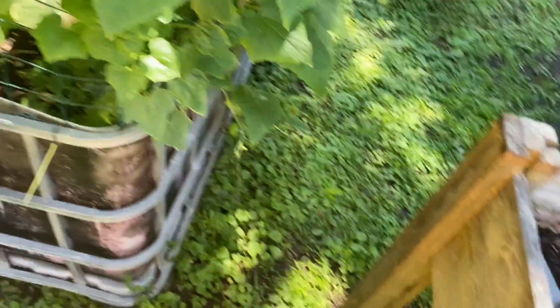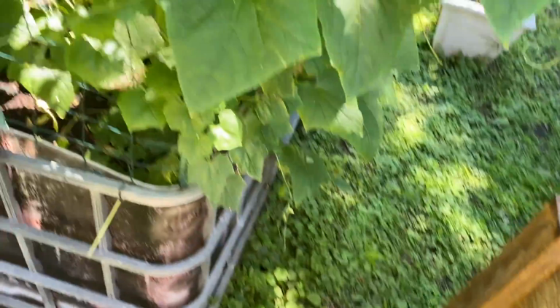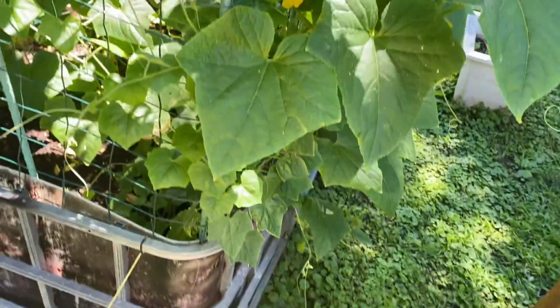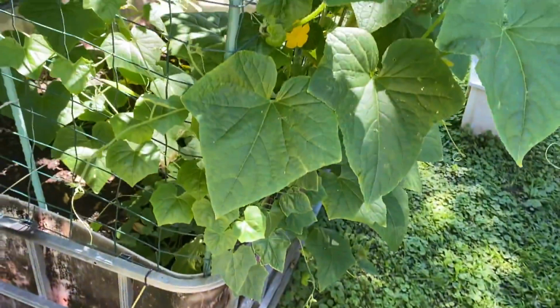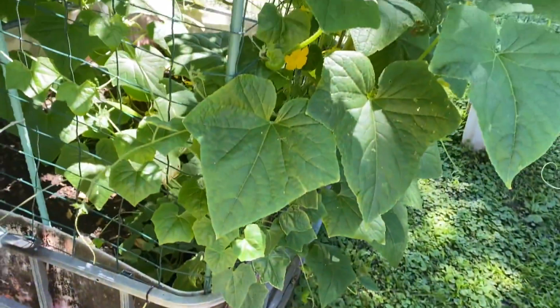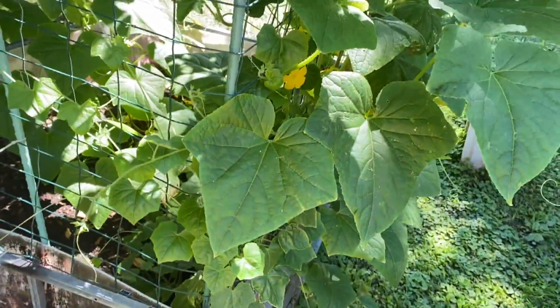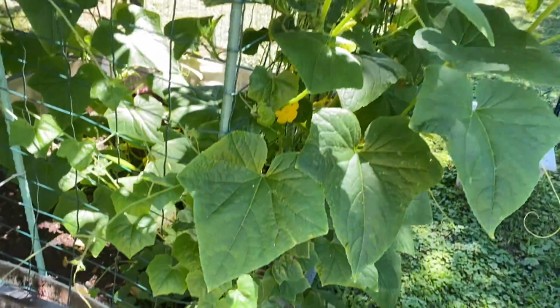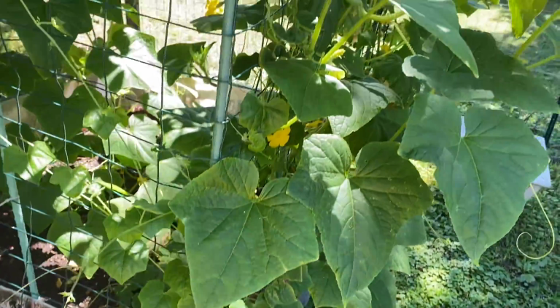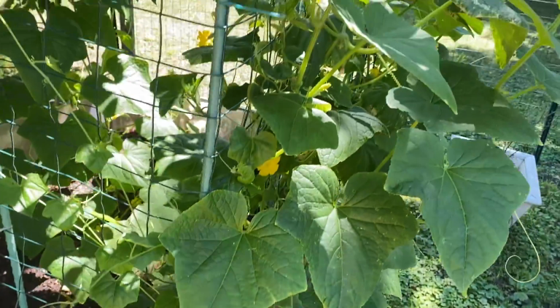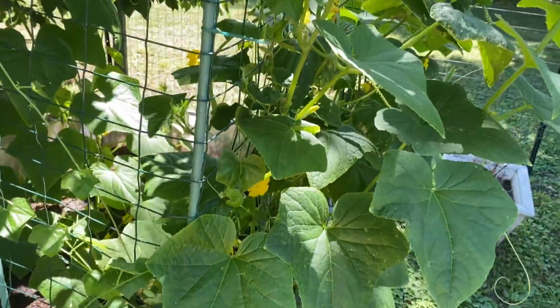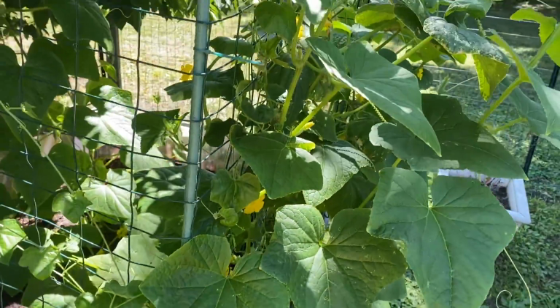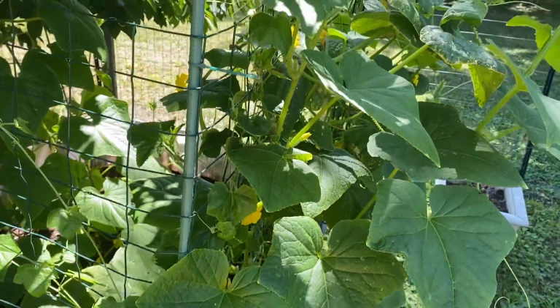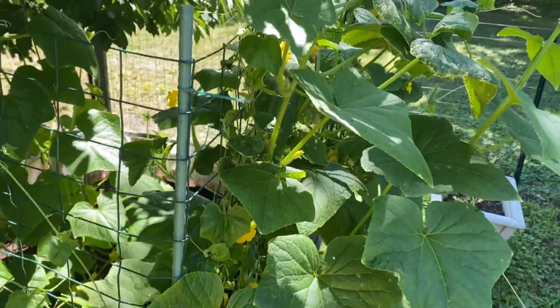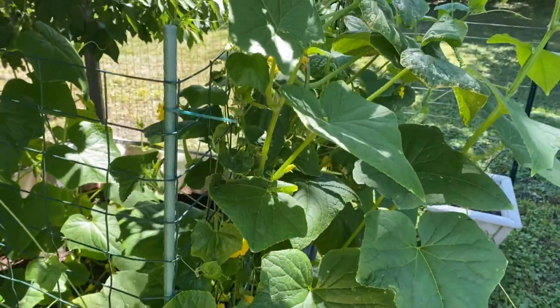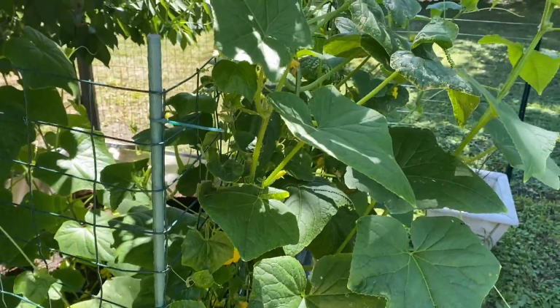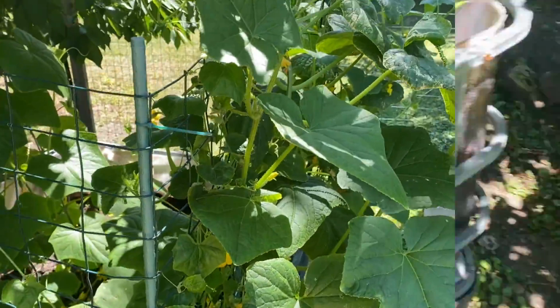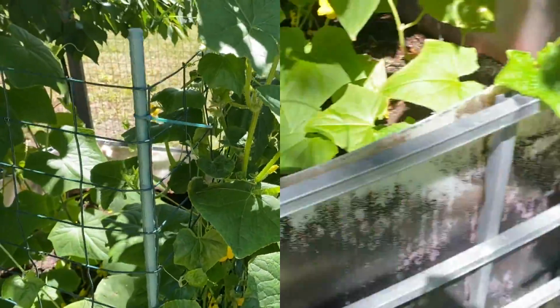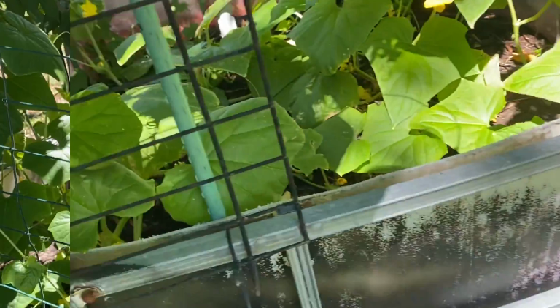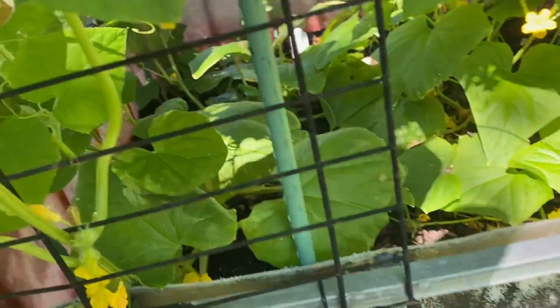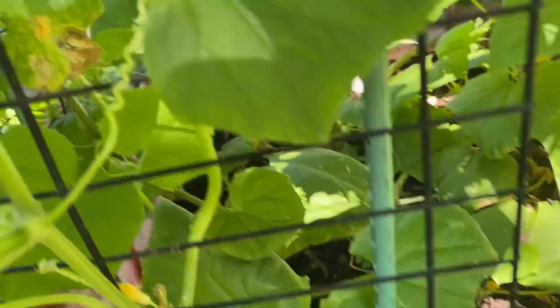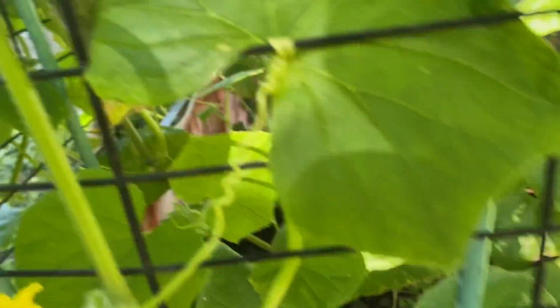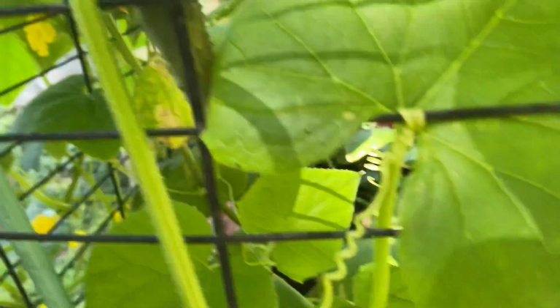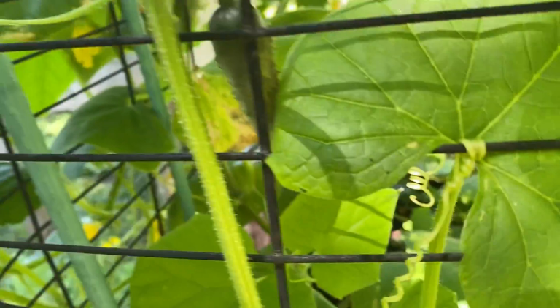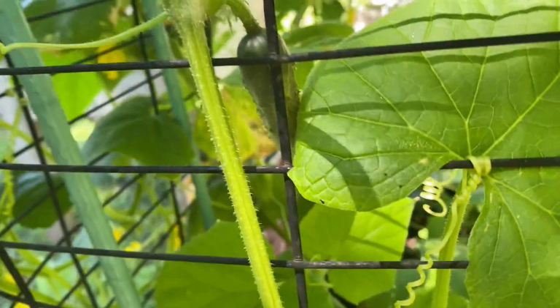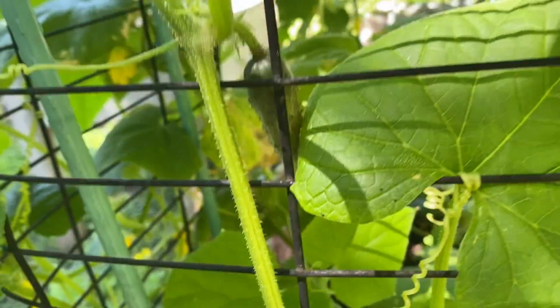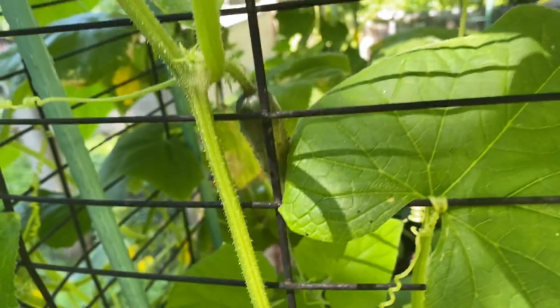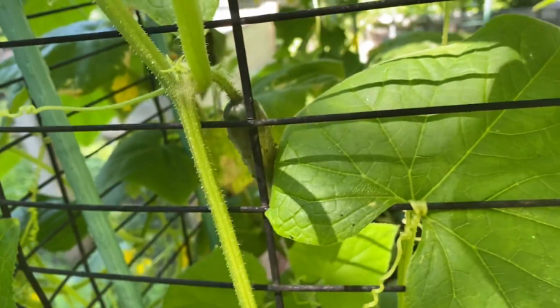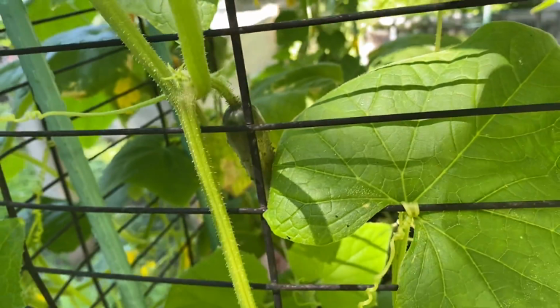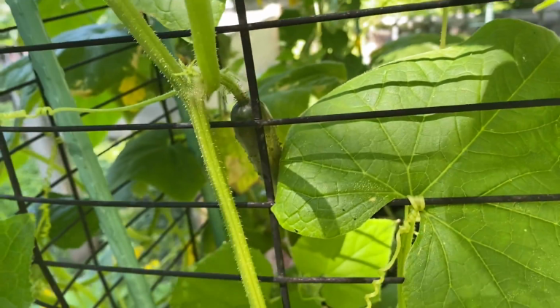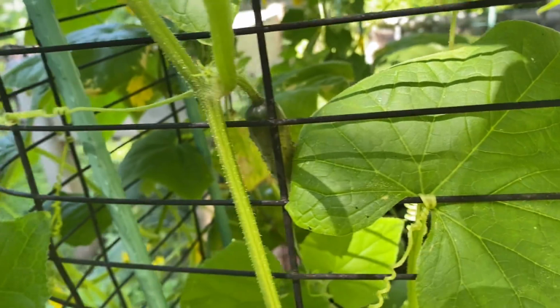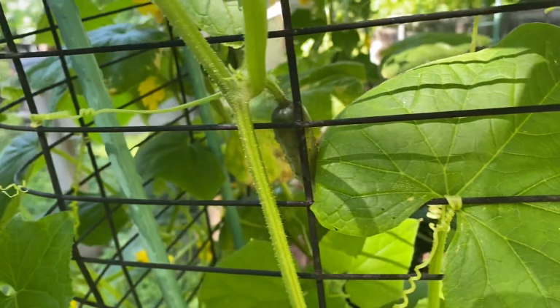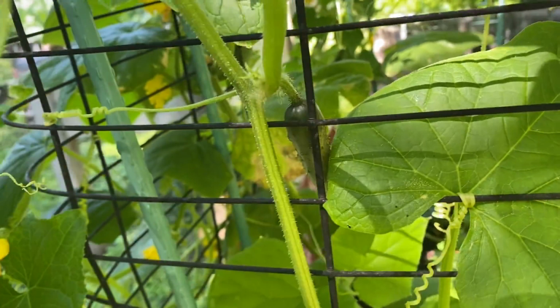And here are the cucumbers. Here is my first cucumber!